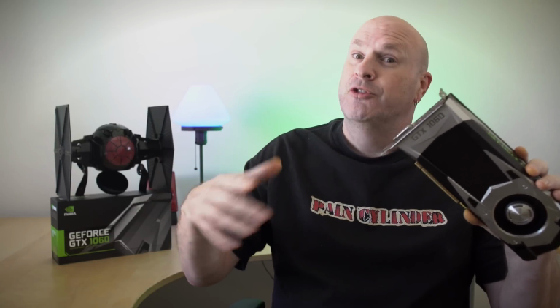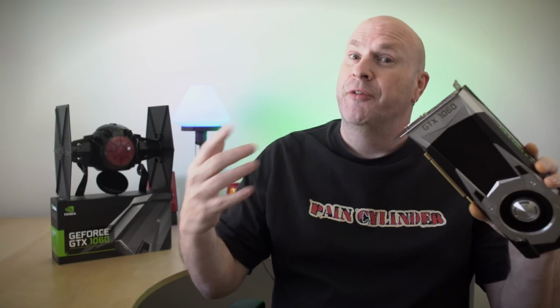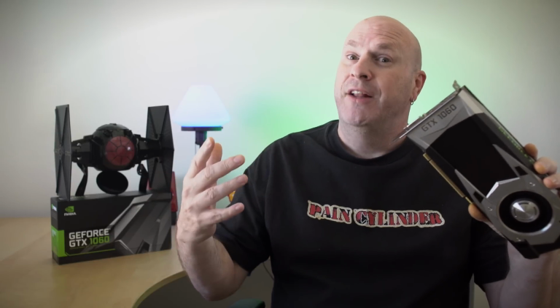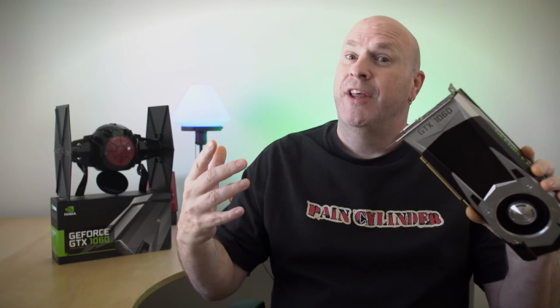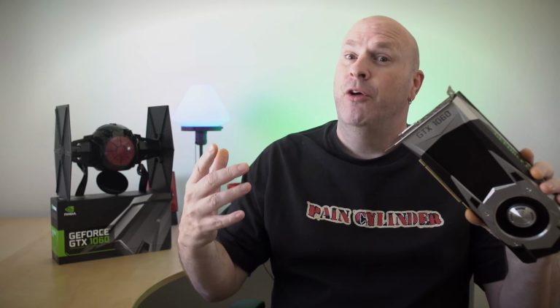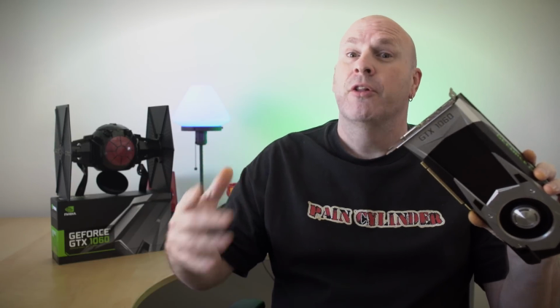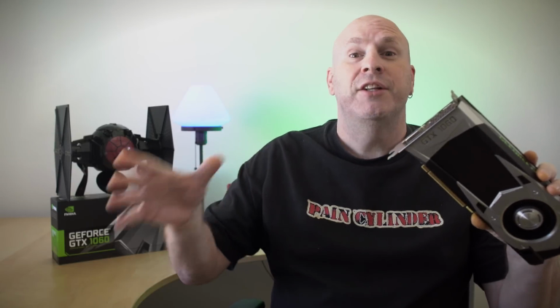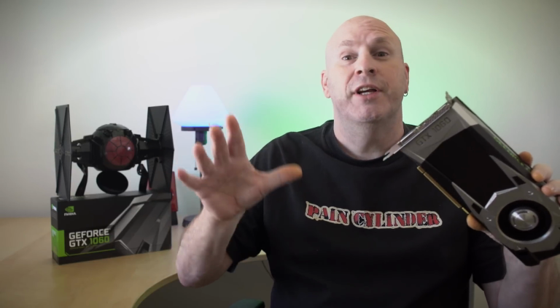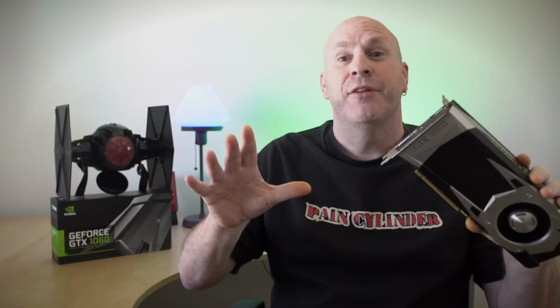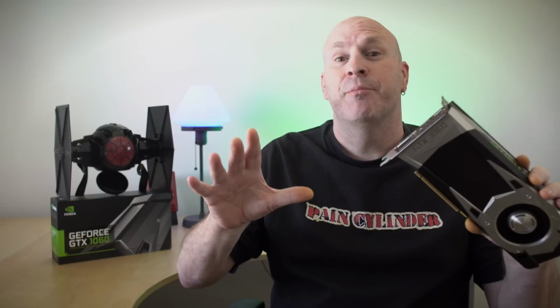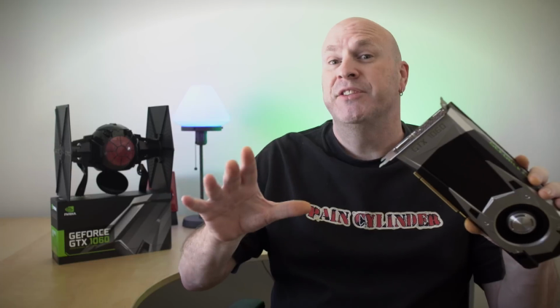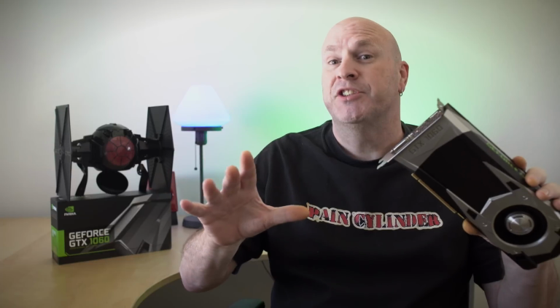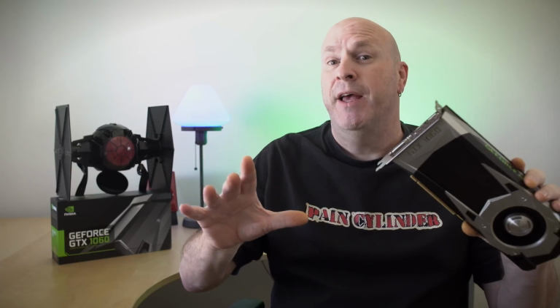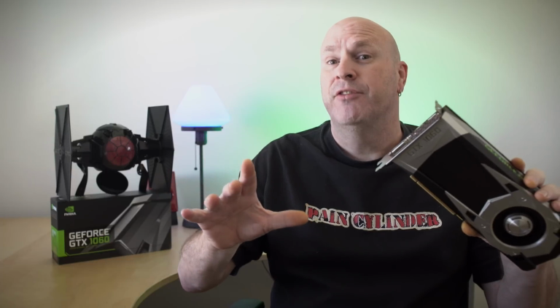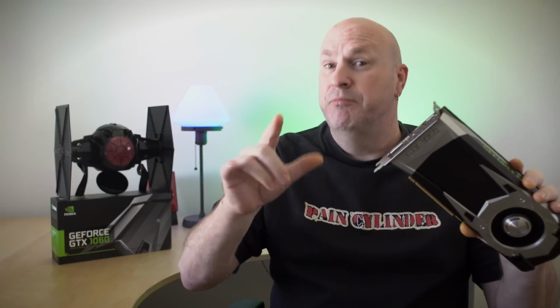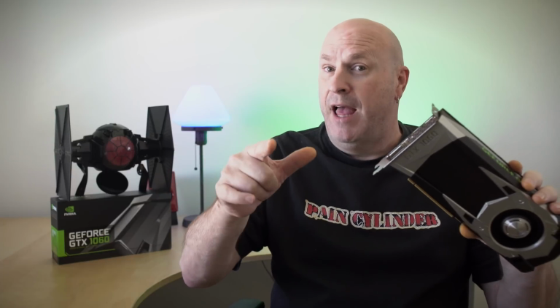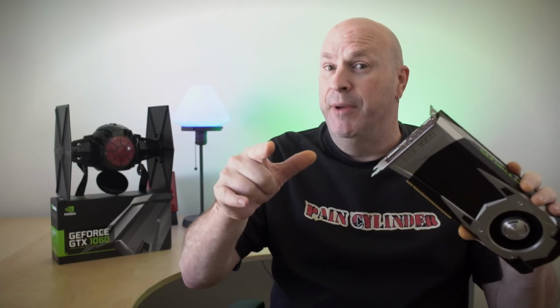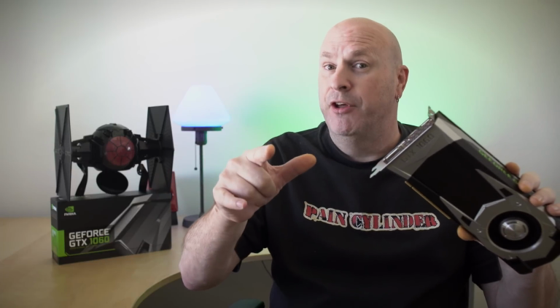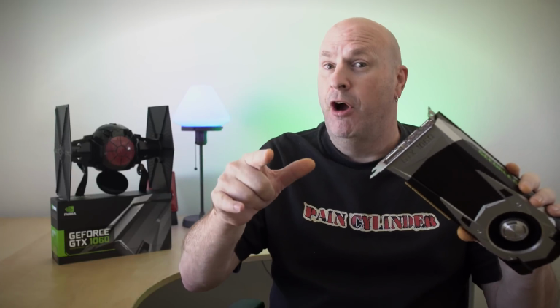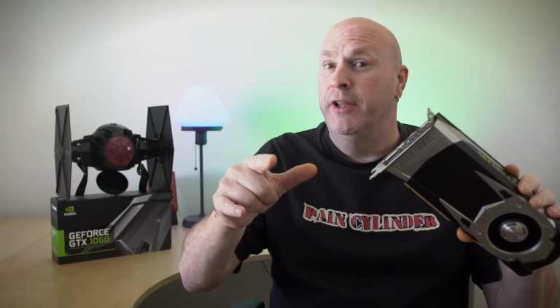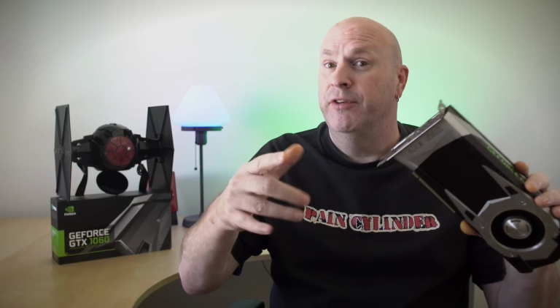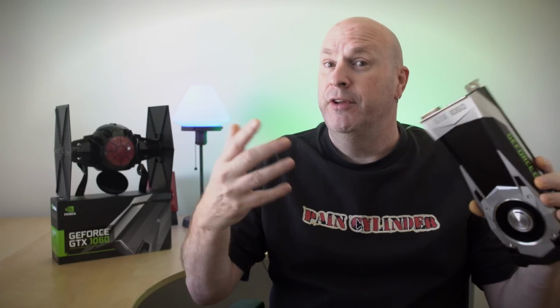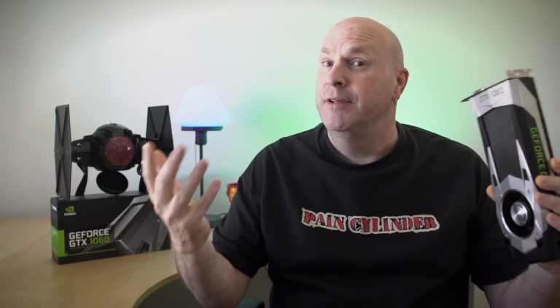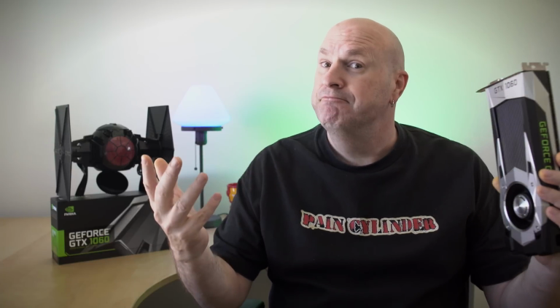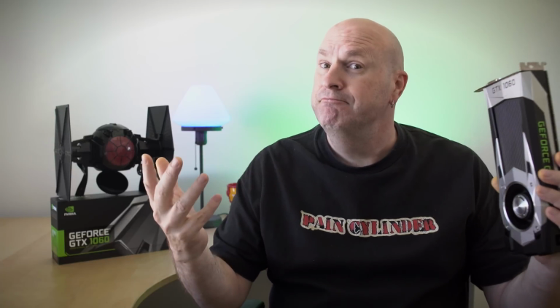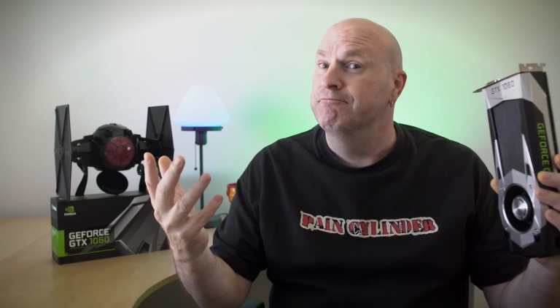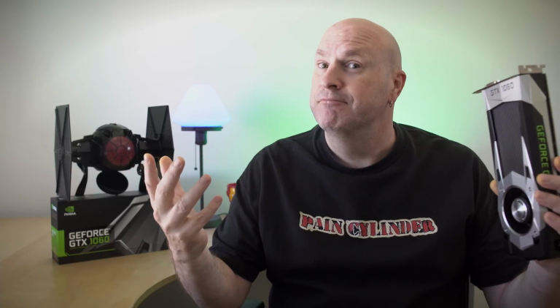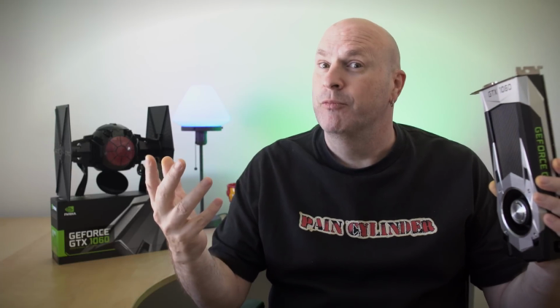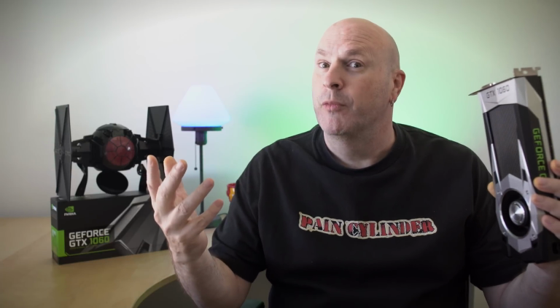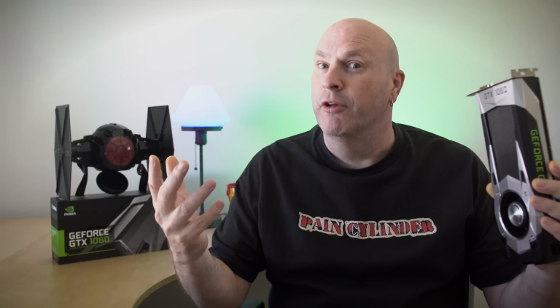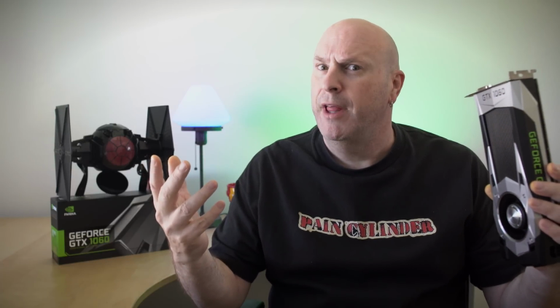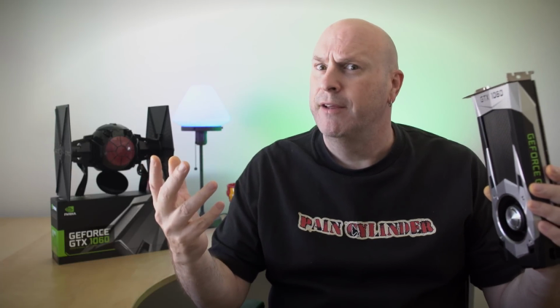So with that said, let's check out some basic specs, how big the card is, and what it looks like.